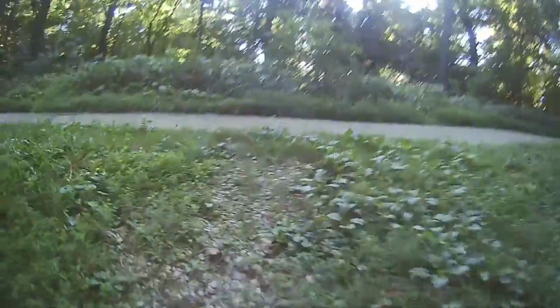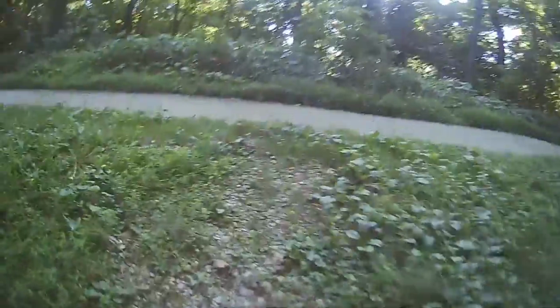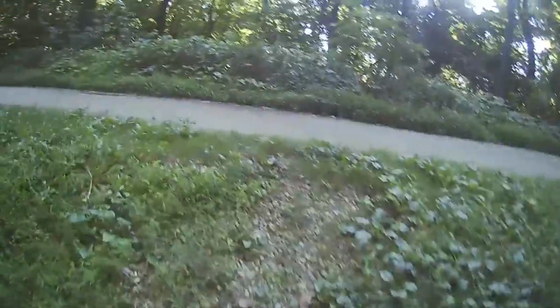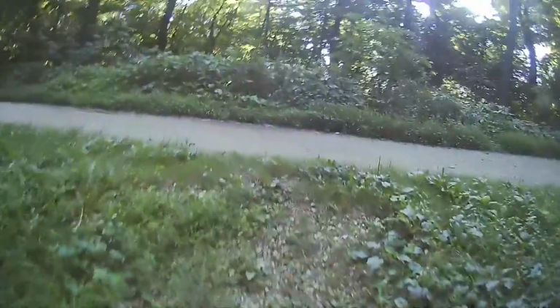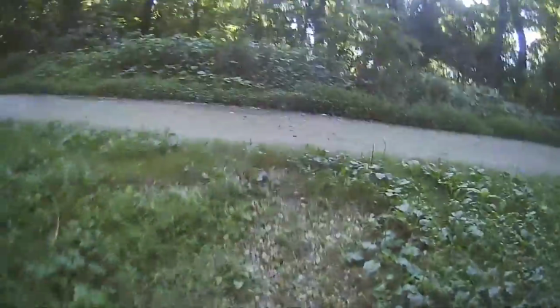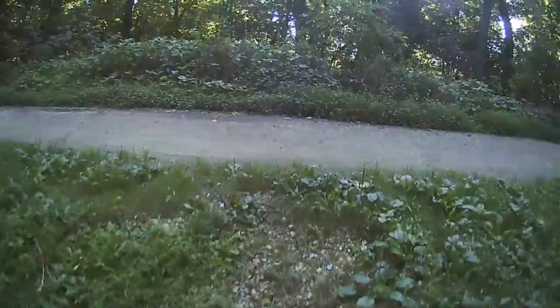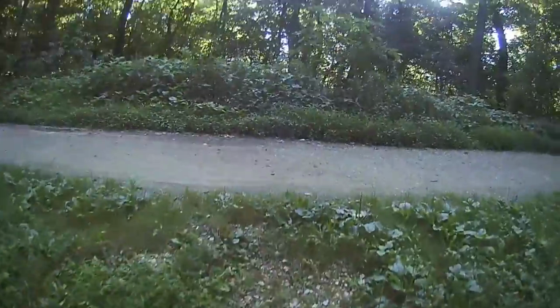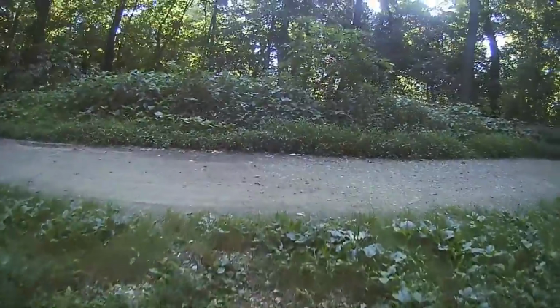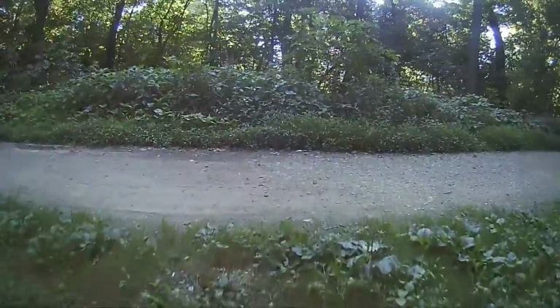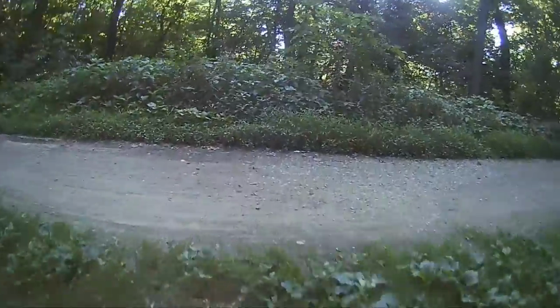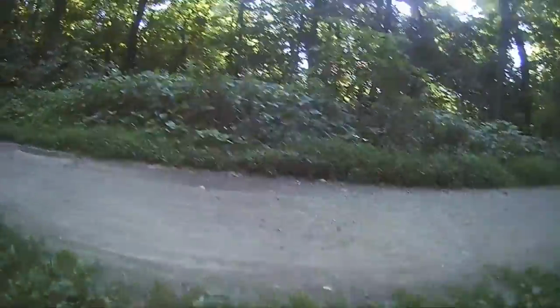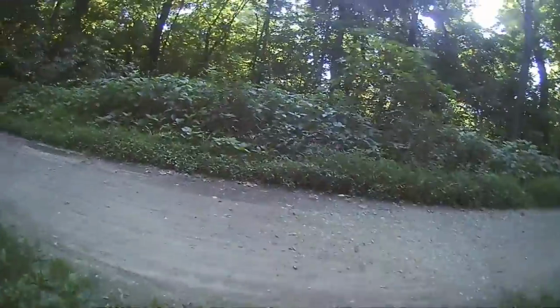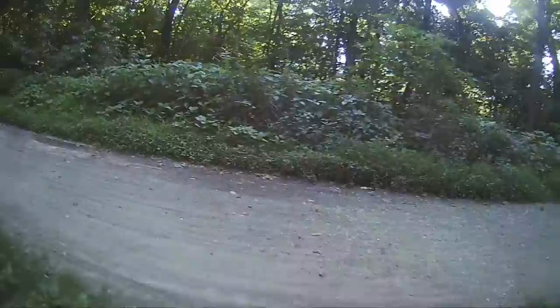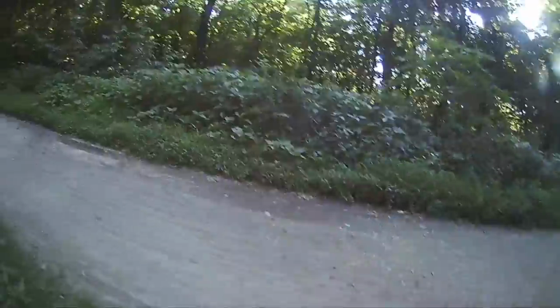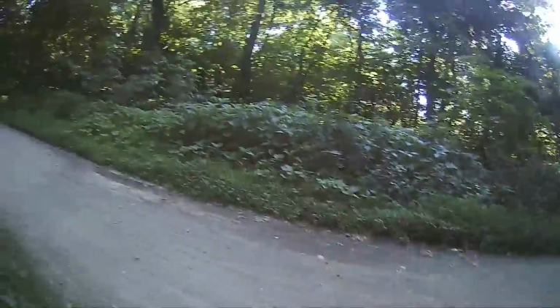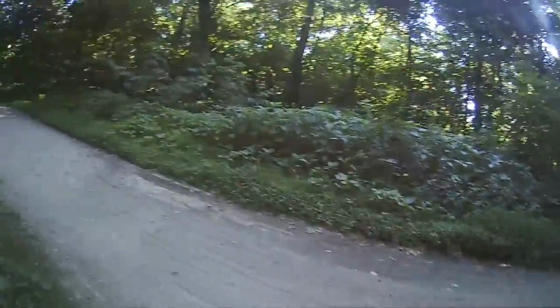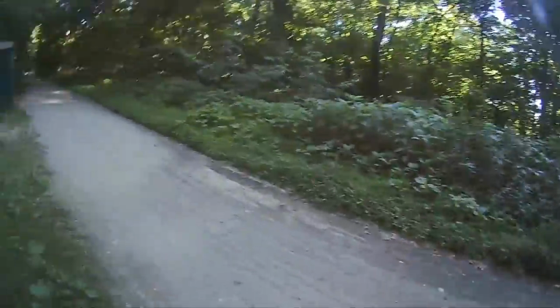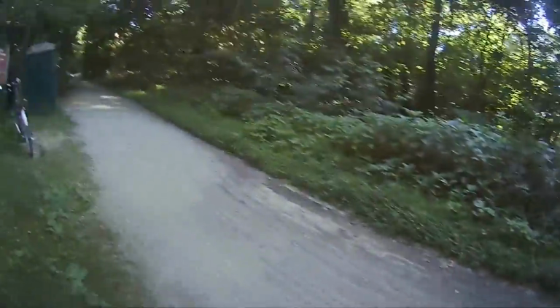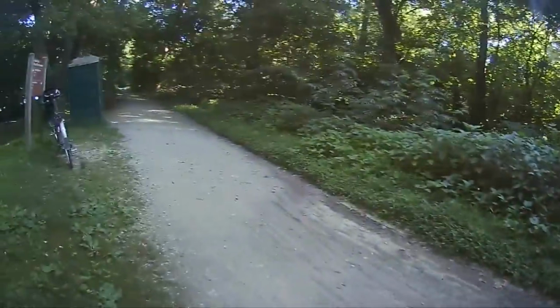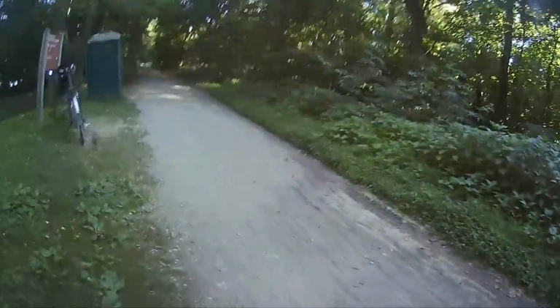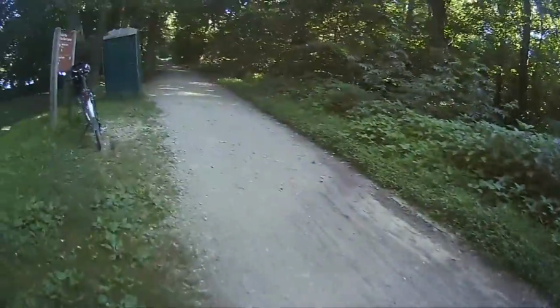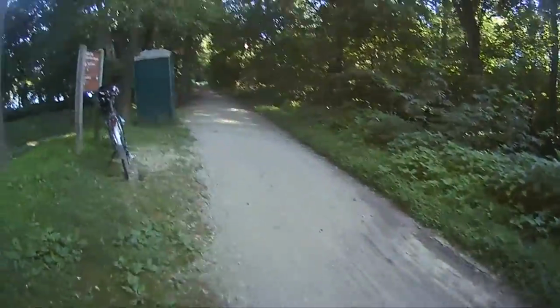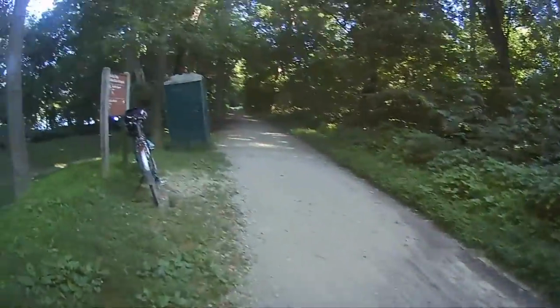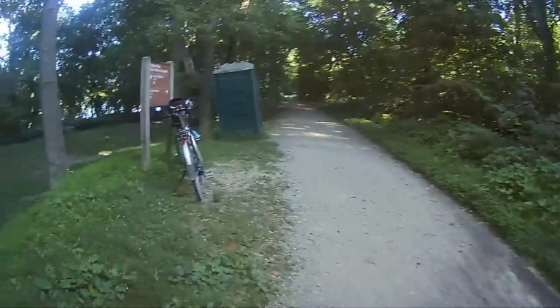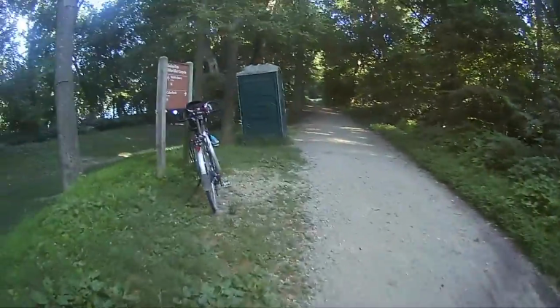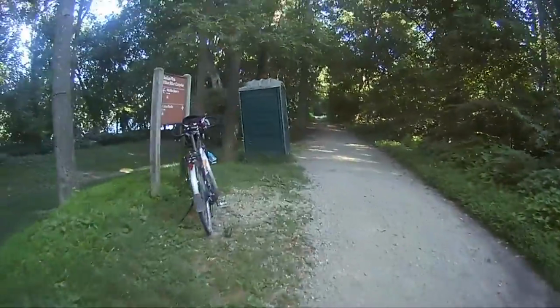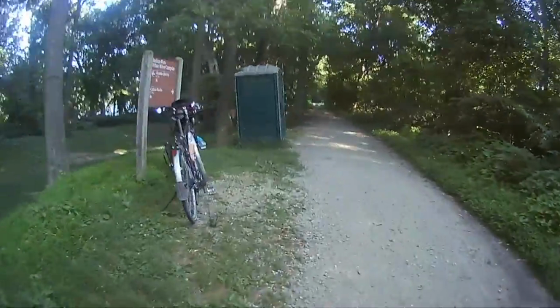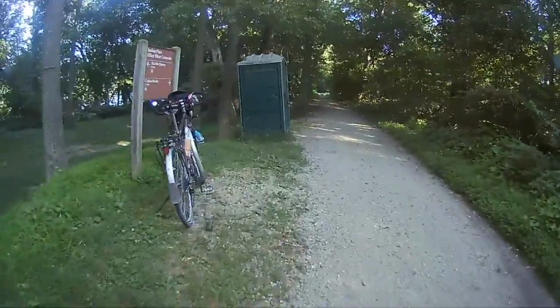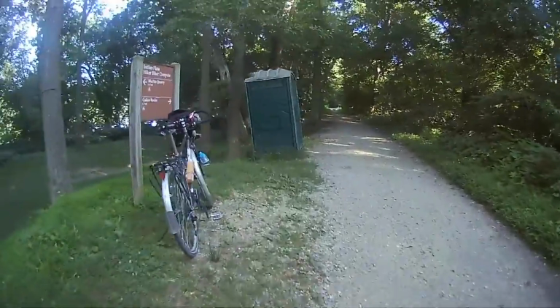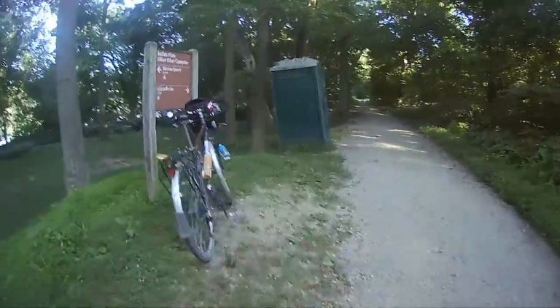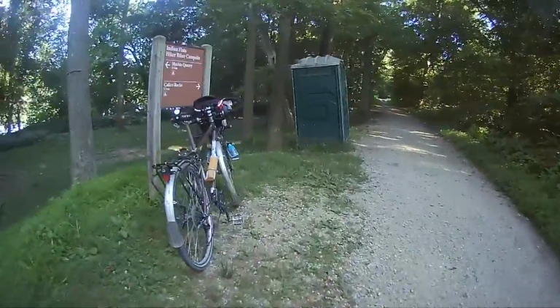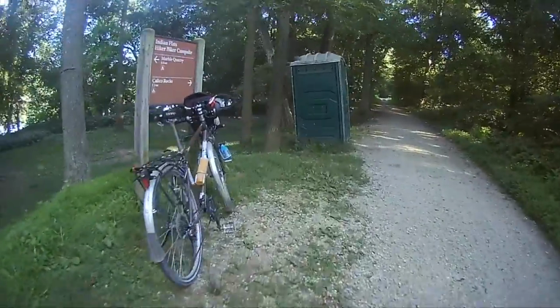Real good site. Nice job, National Park Service. Indian Flats Hiker Biker Campground.